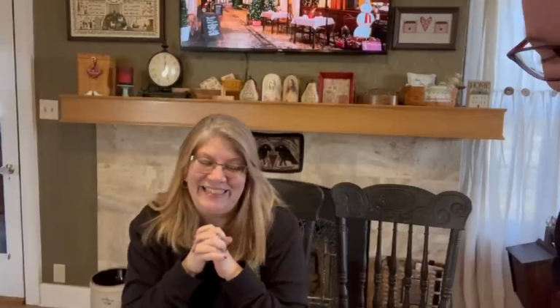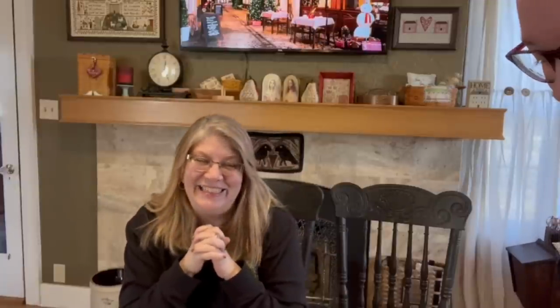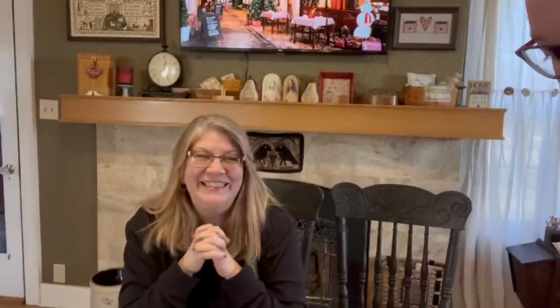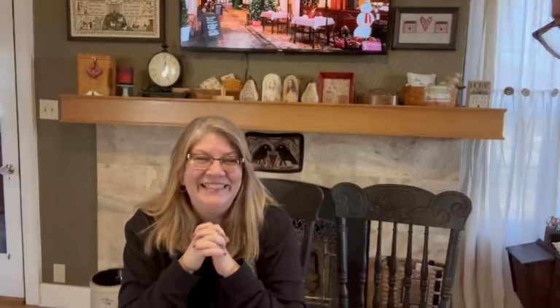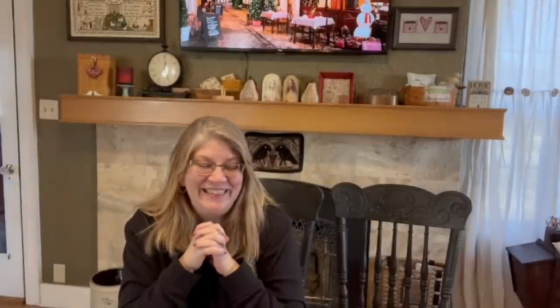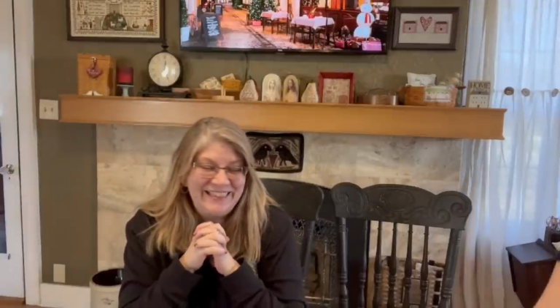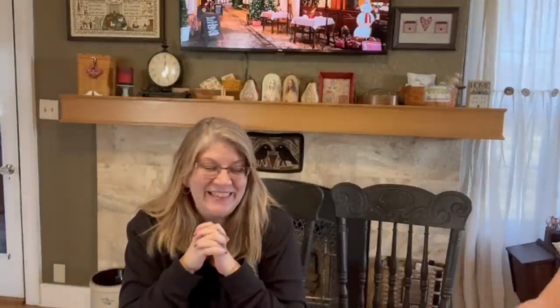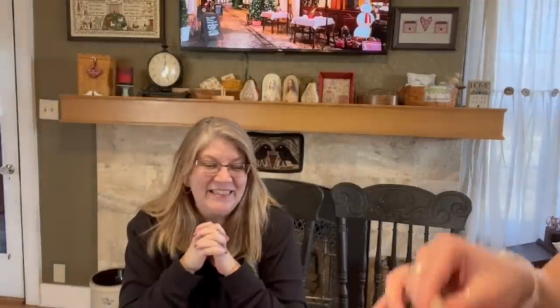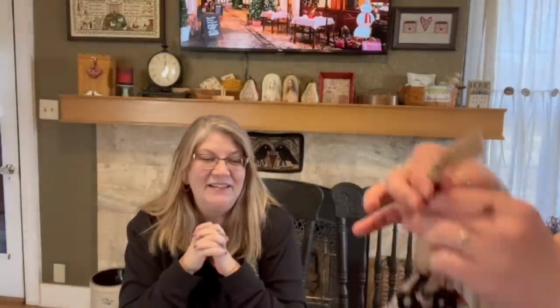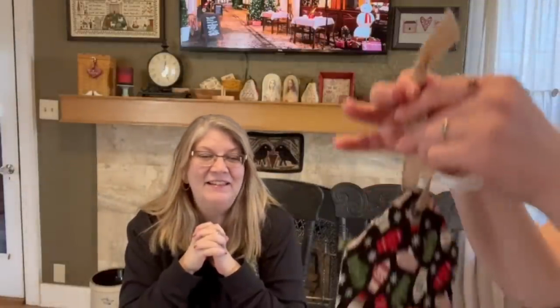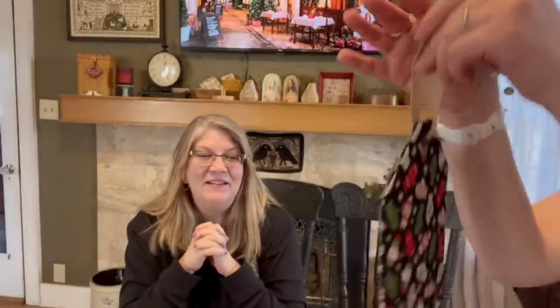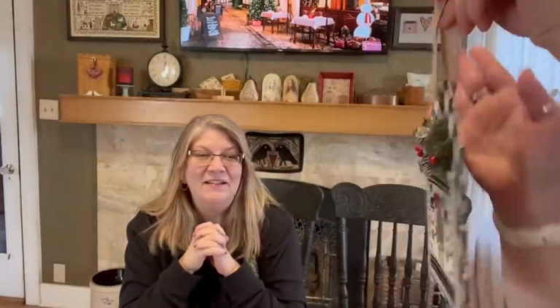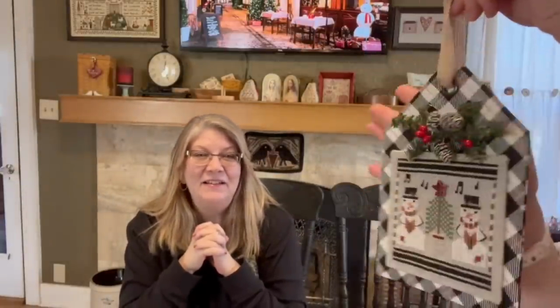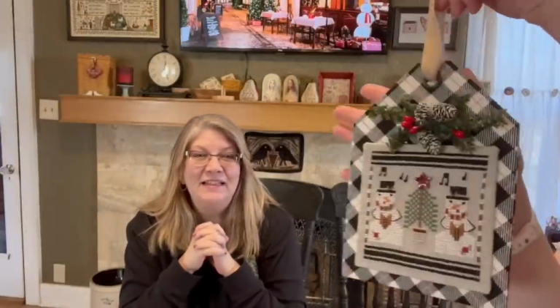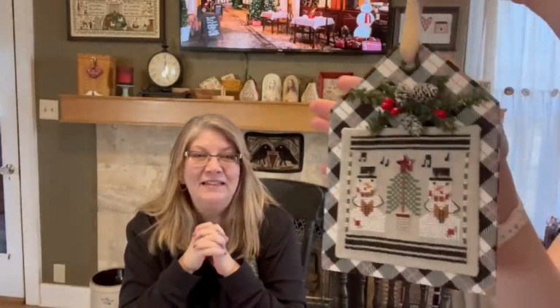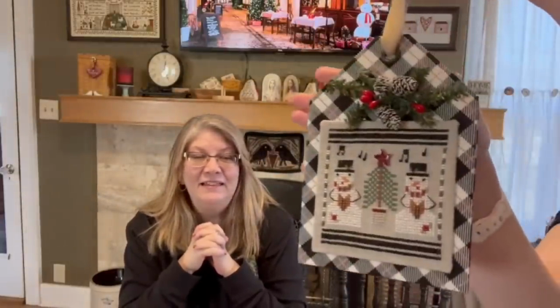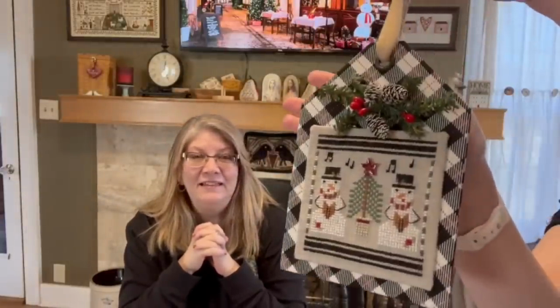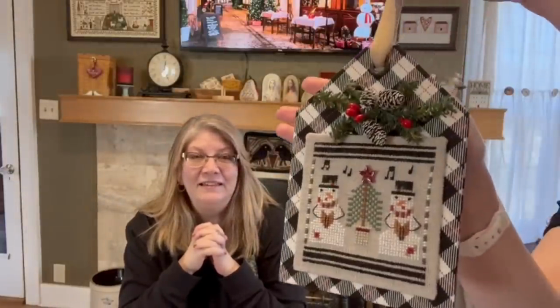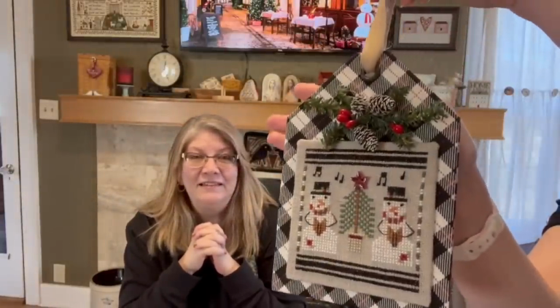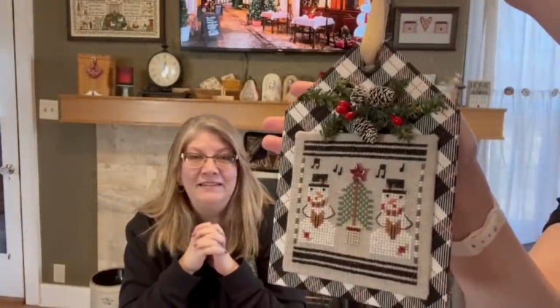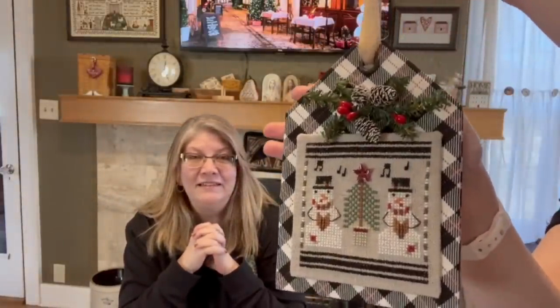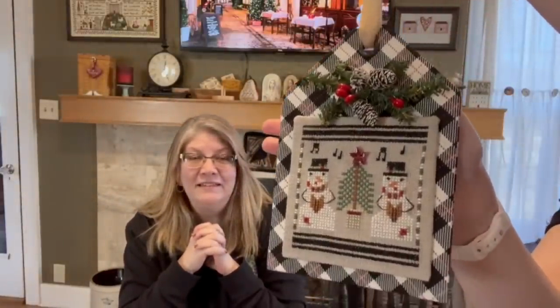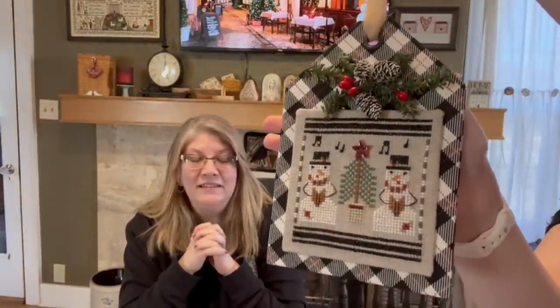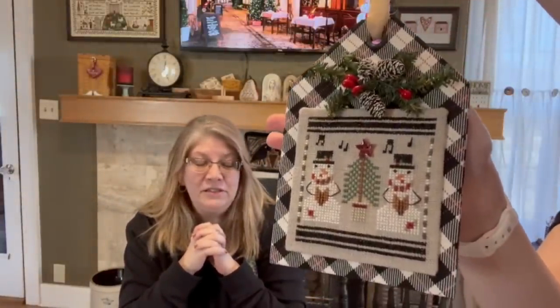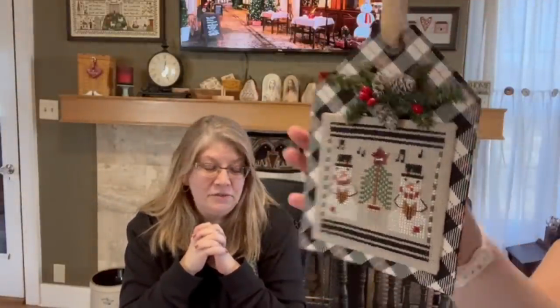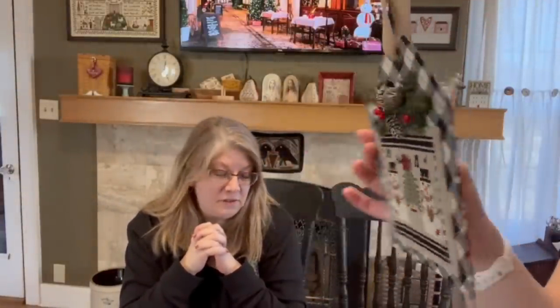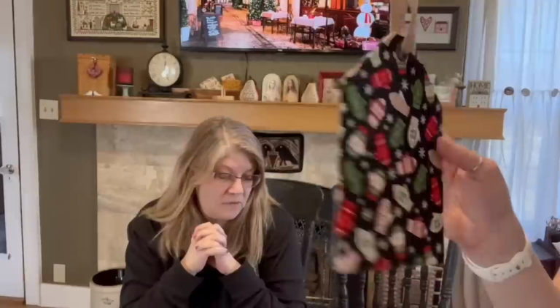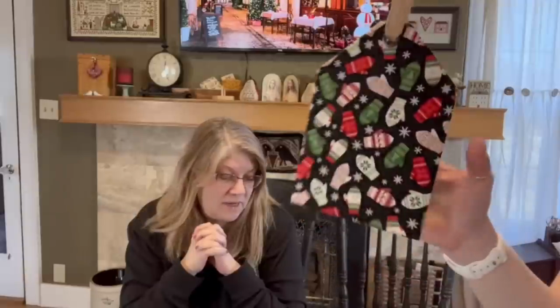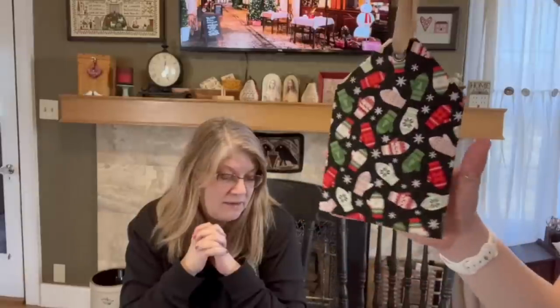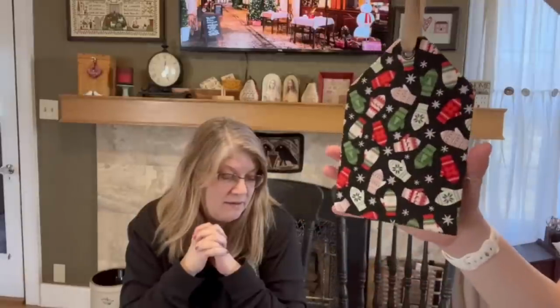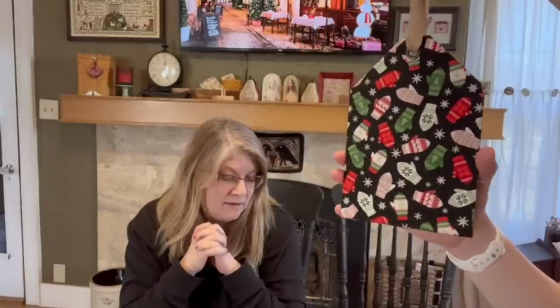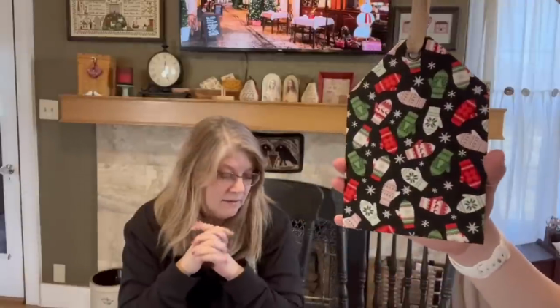Okay so that's the reindeer. The snowmen. And then I'll show you the back.